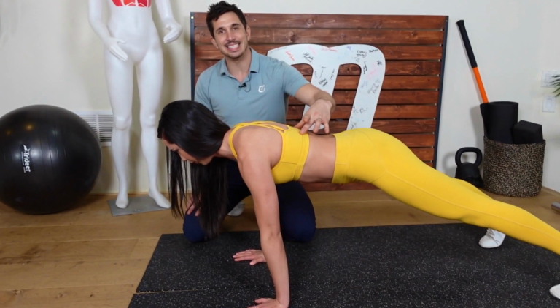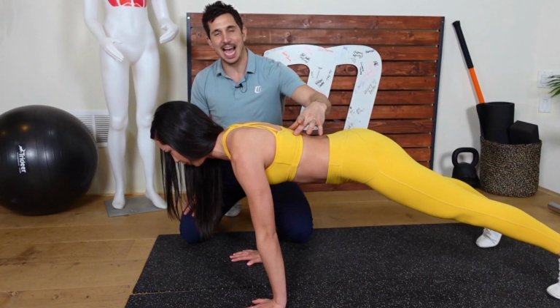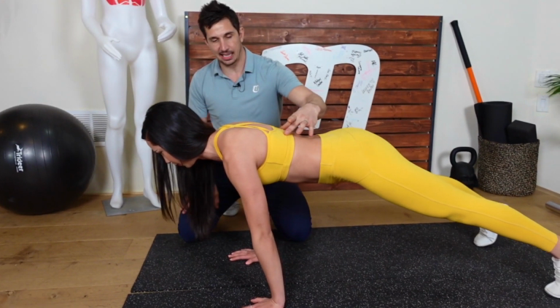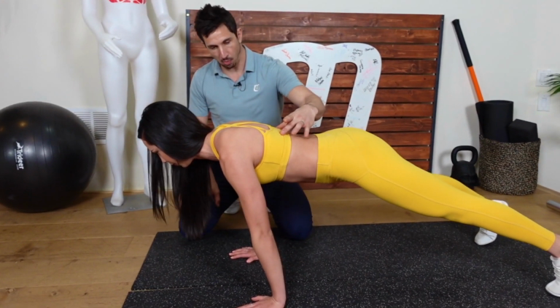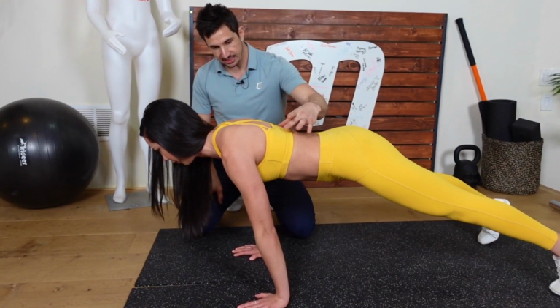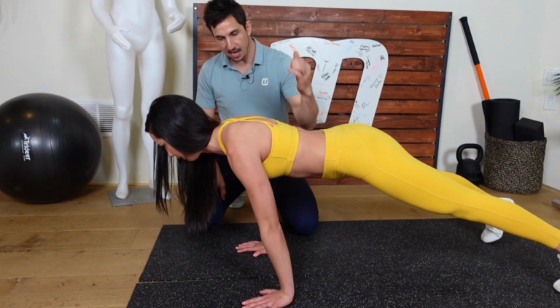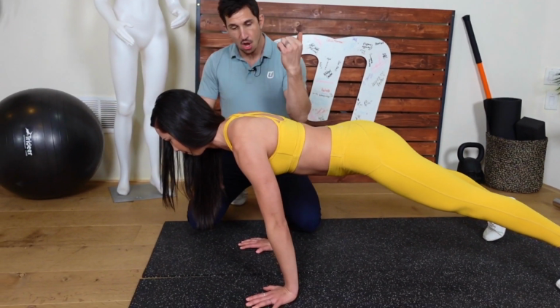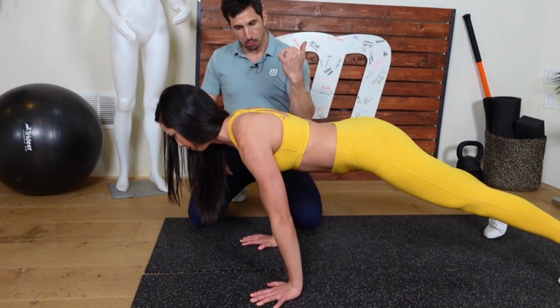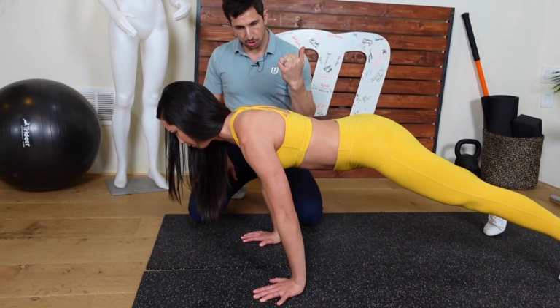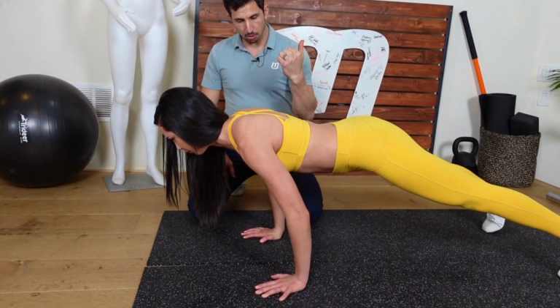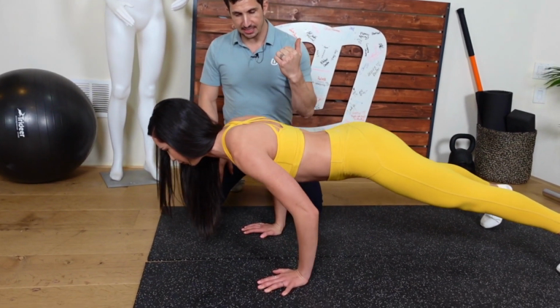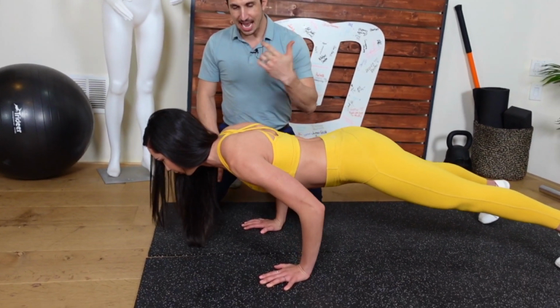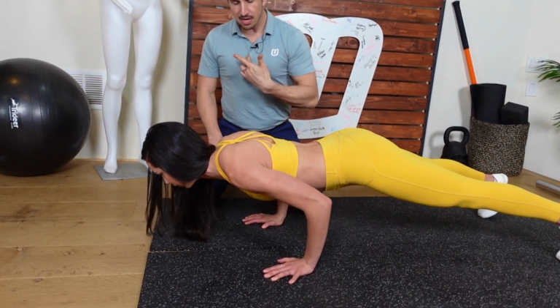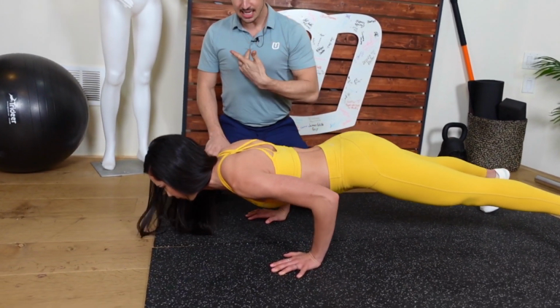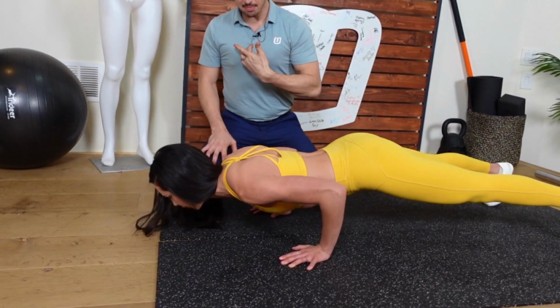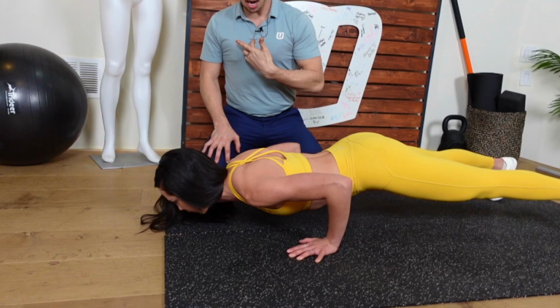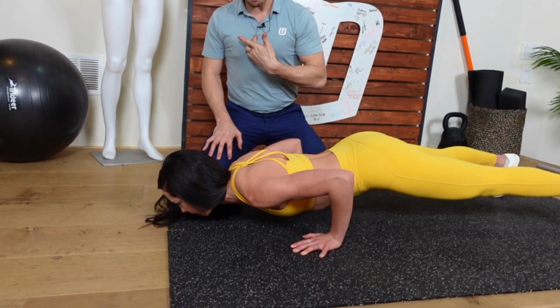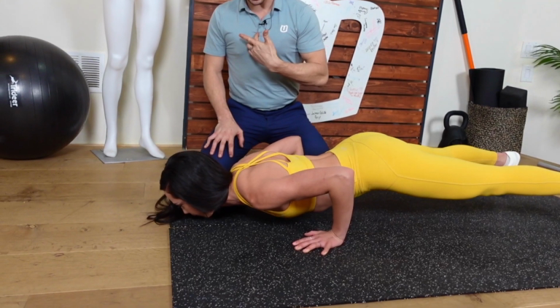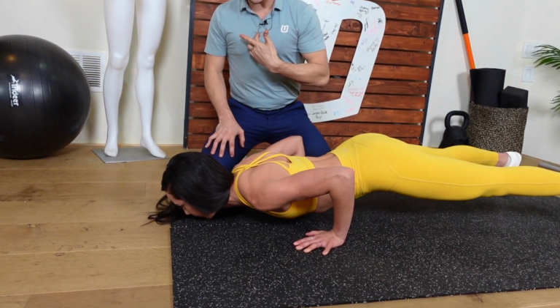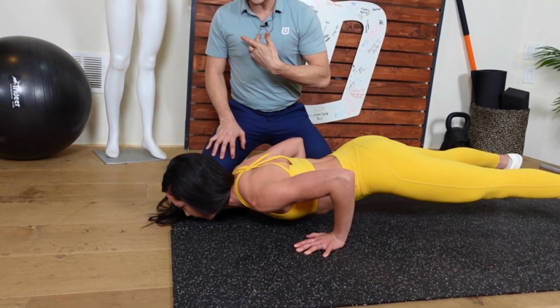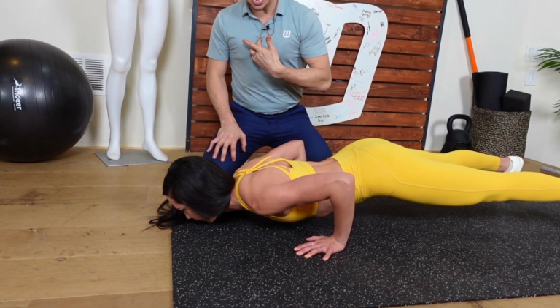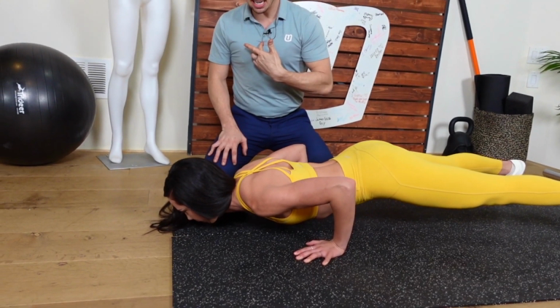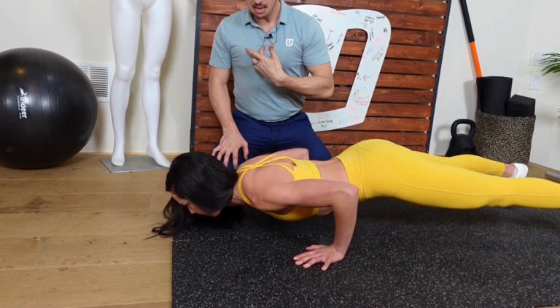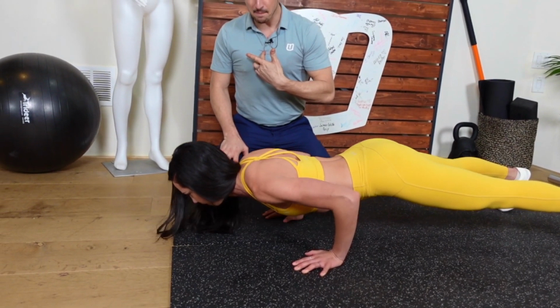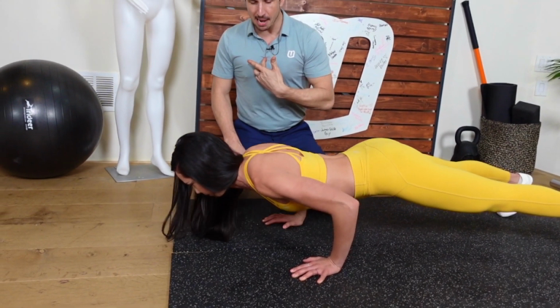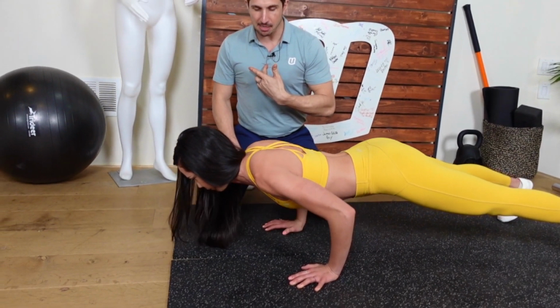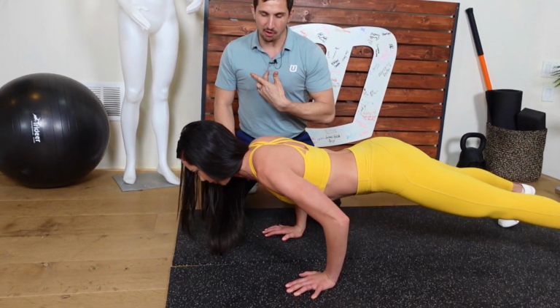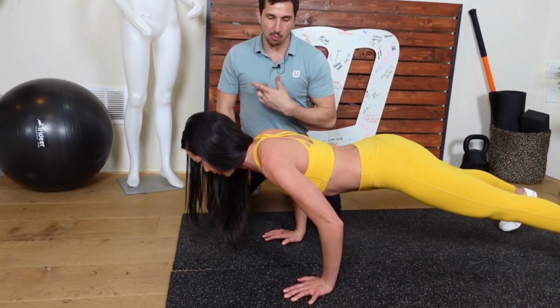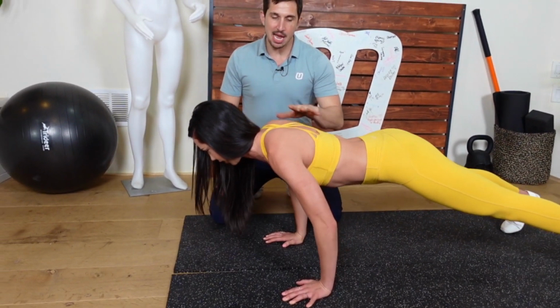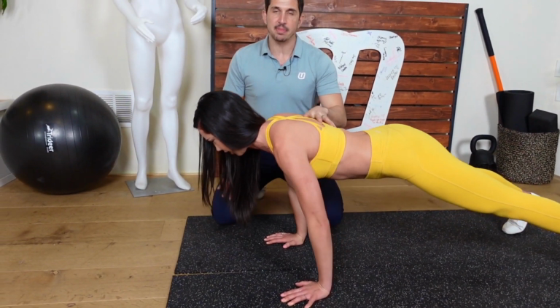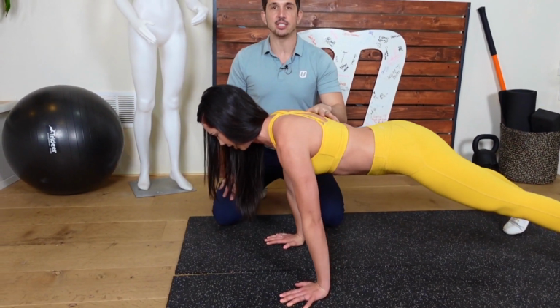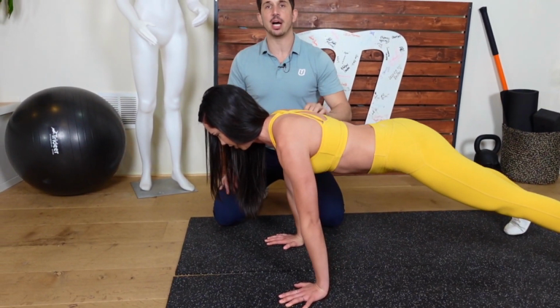Exactly. Once again, pull the shoulder blades down, keep that upper back extended. Come on all the way up. Nice job.